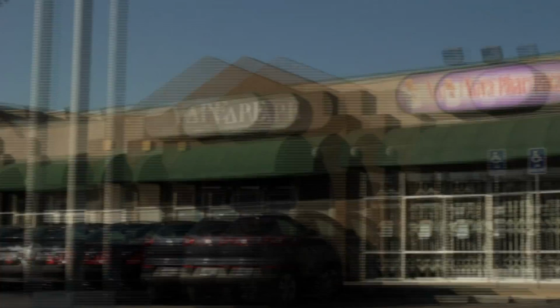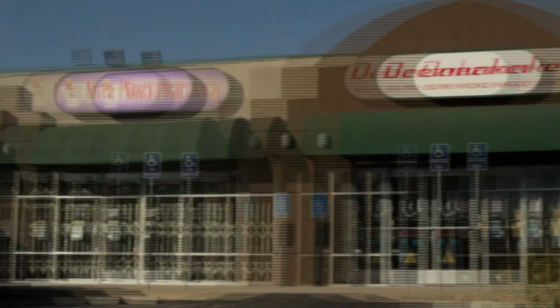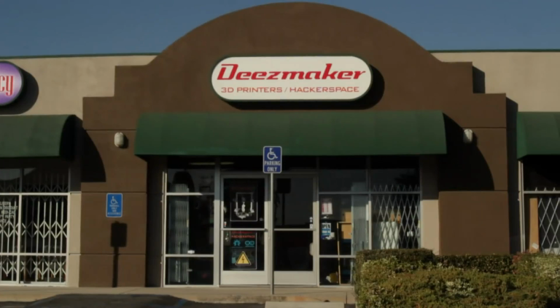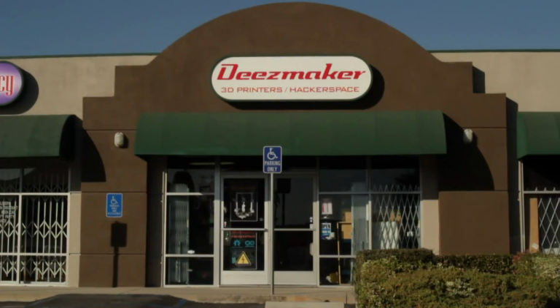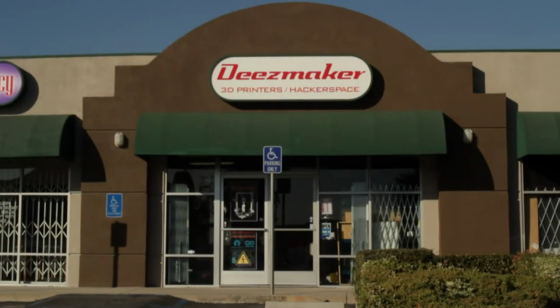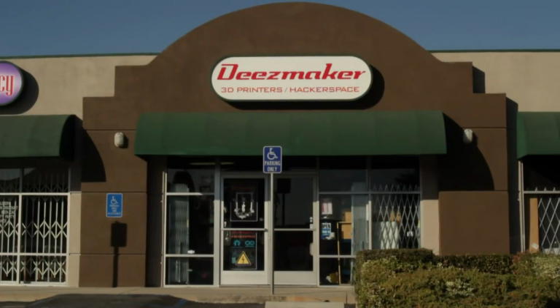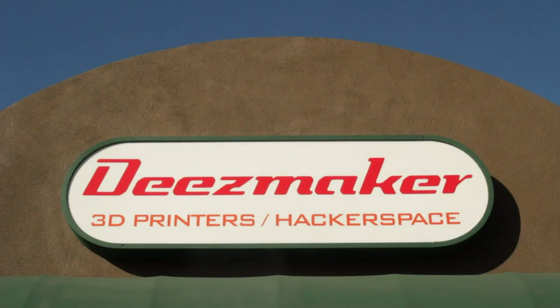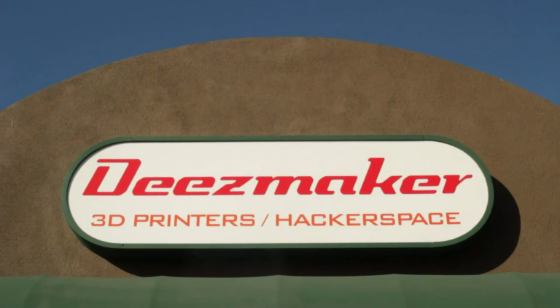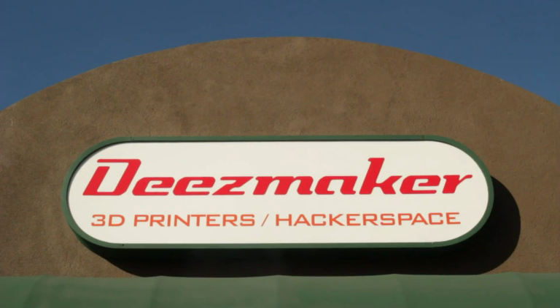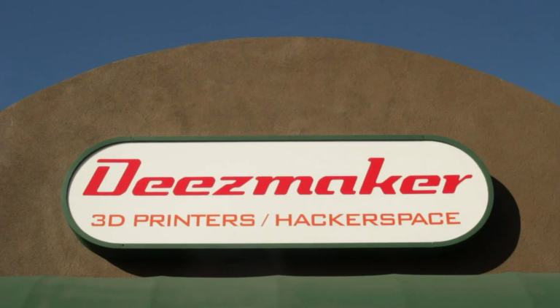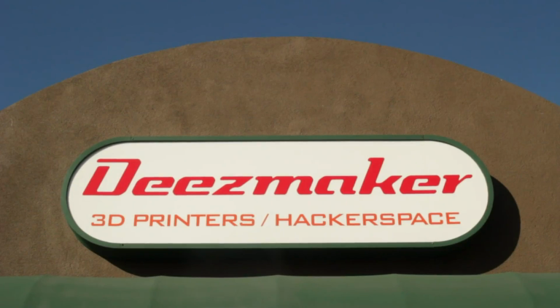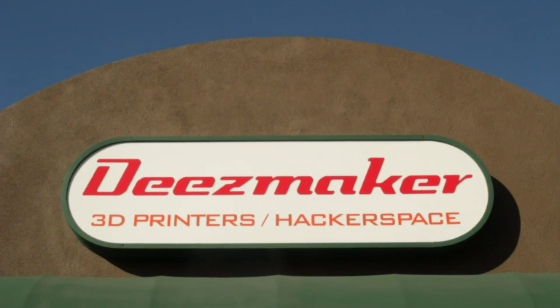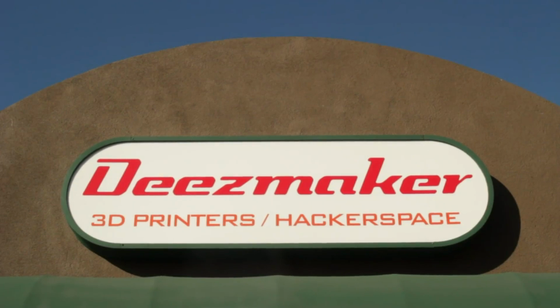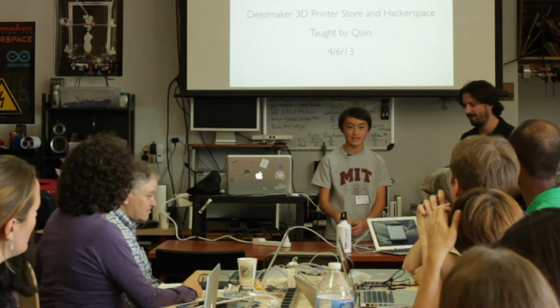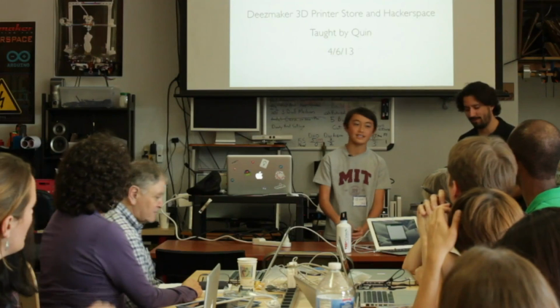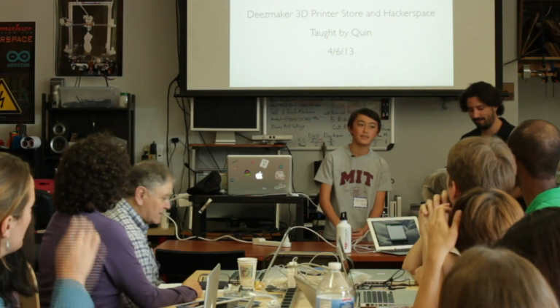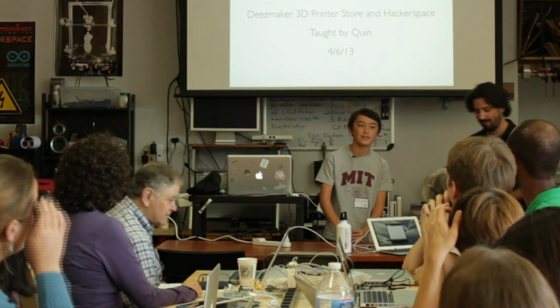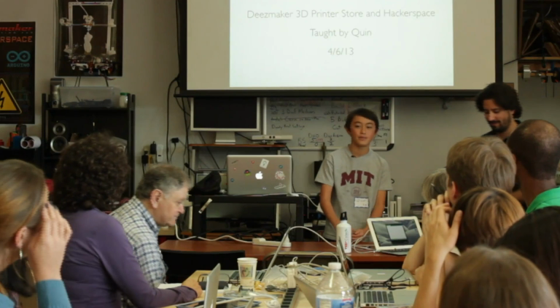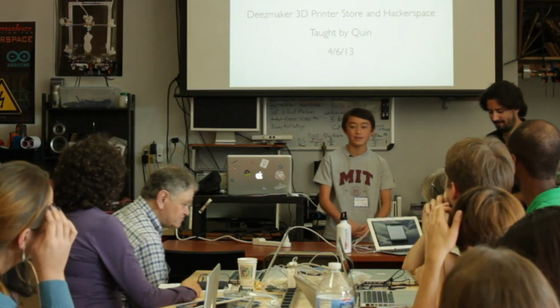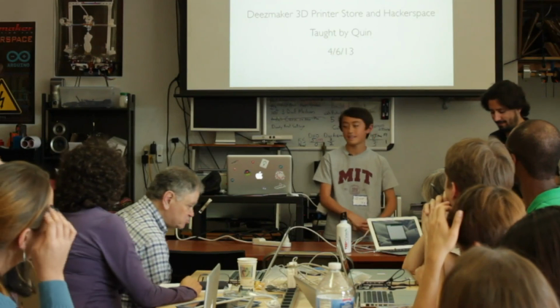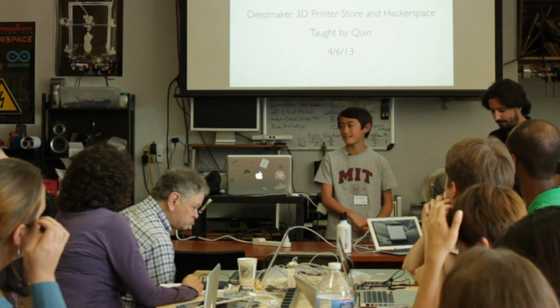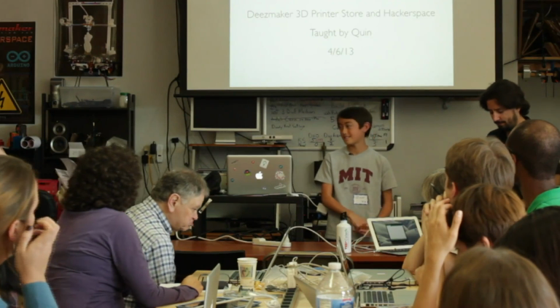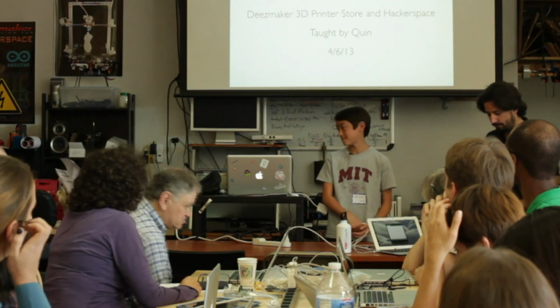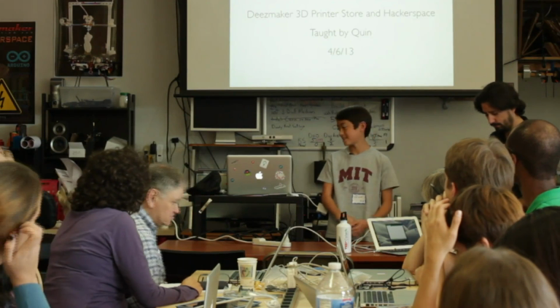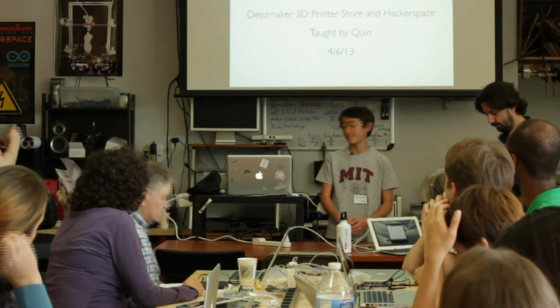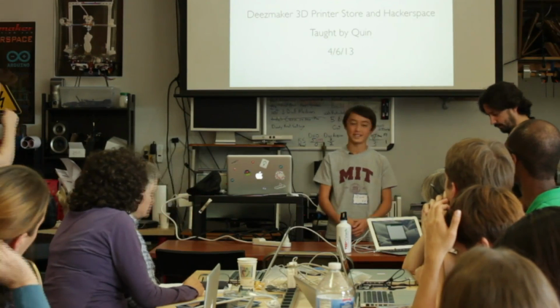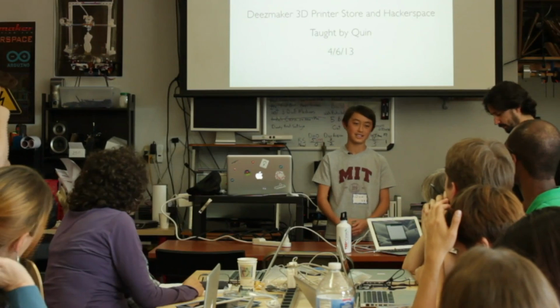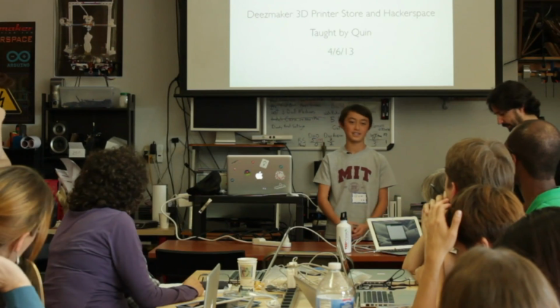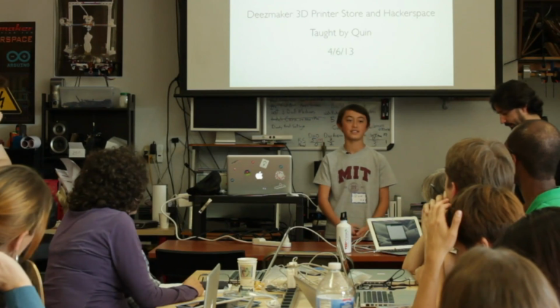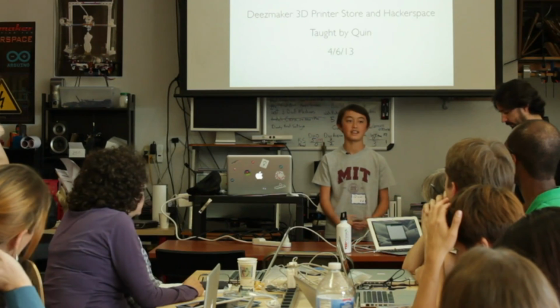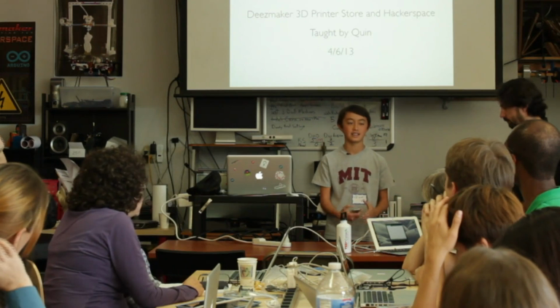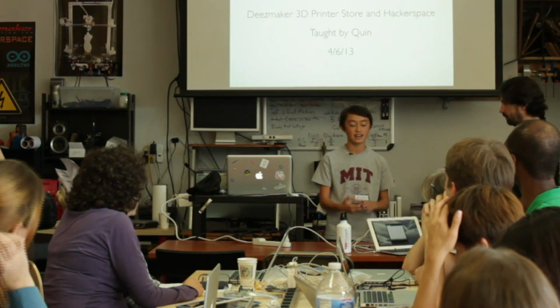Thanks to Diego, Indies Maker, and the MIT club for having me. It's really cool to teach another class here.